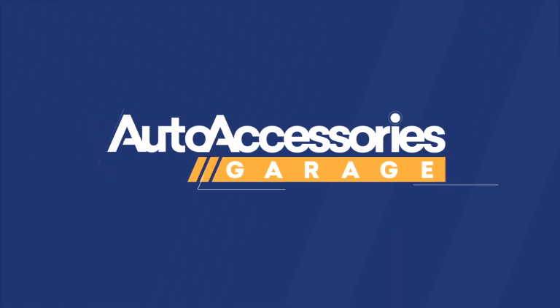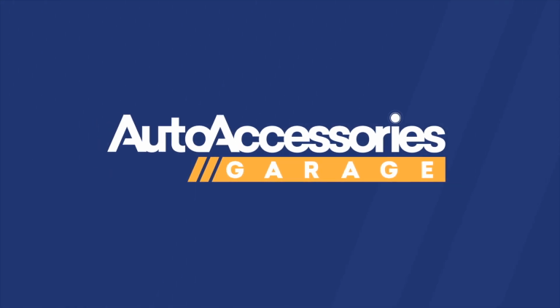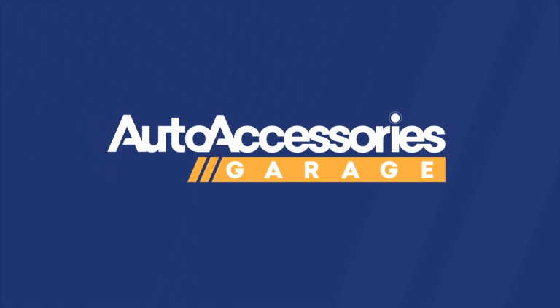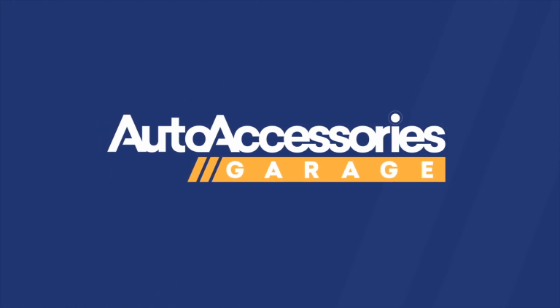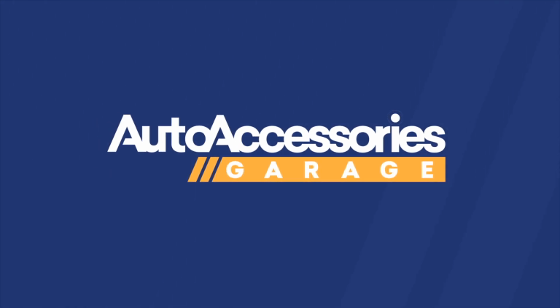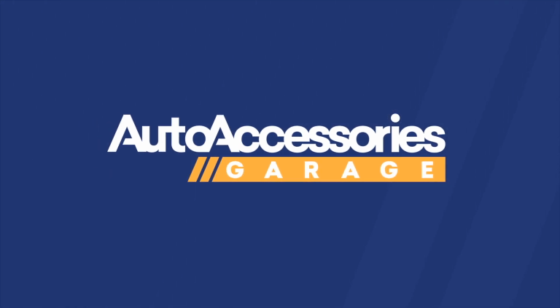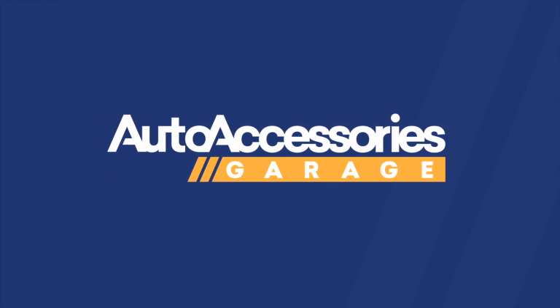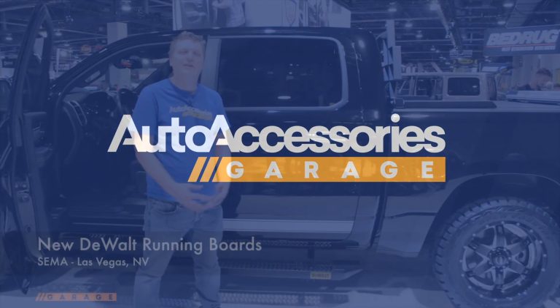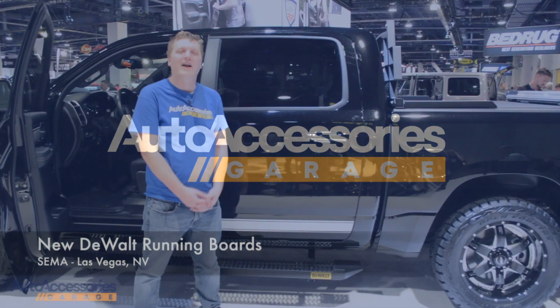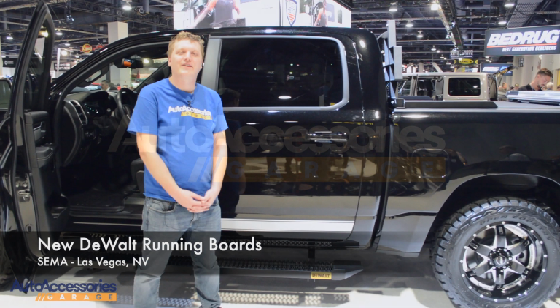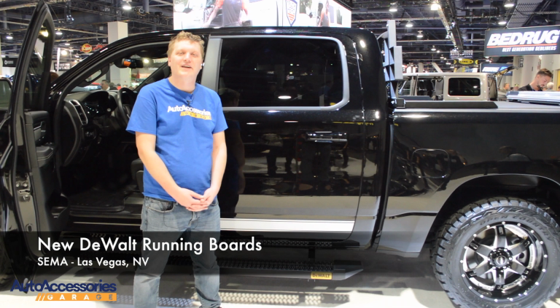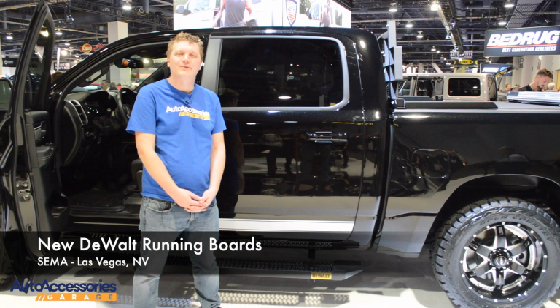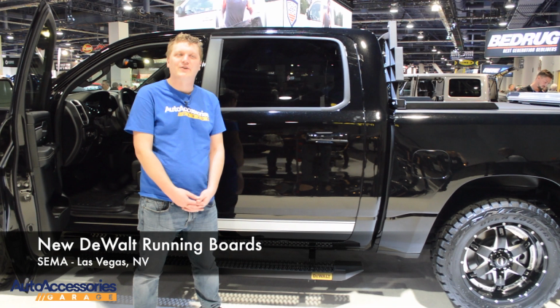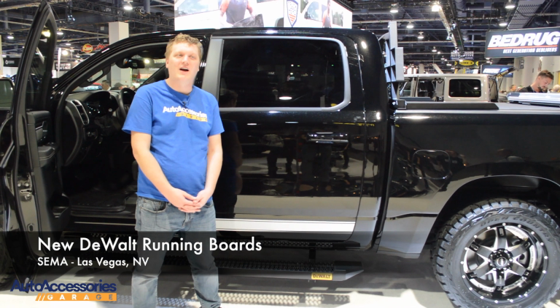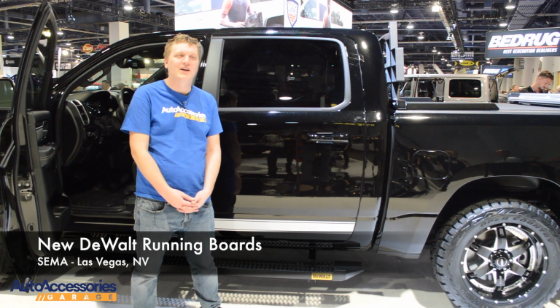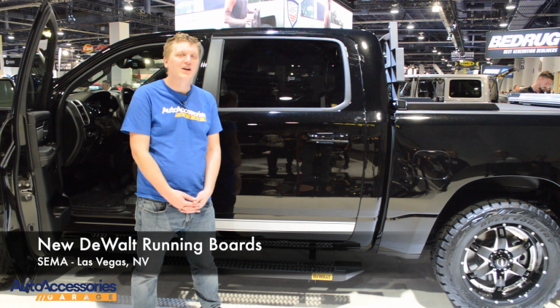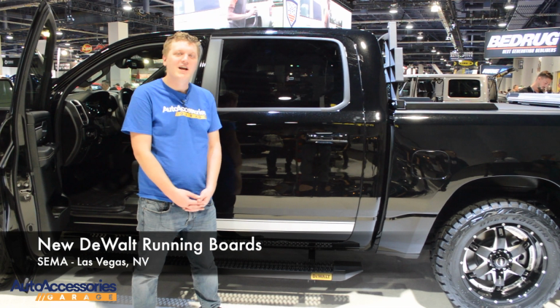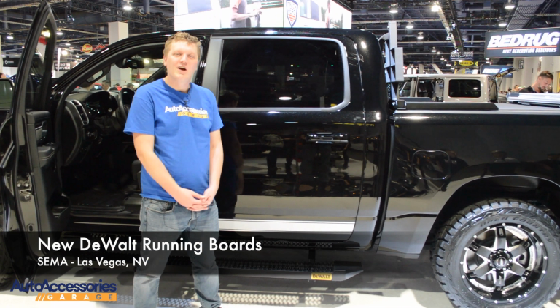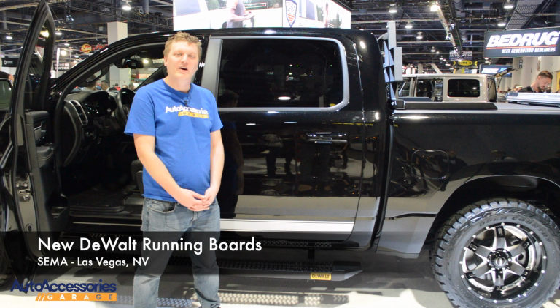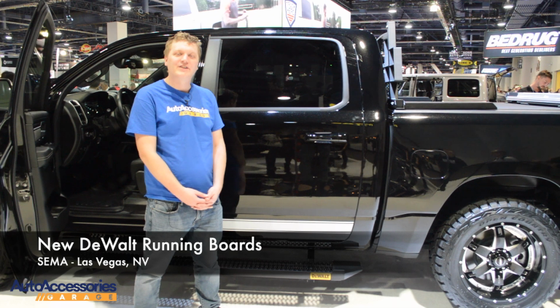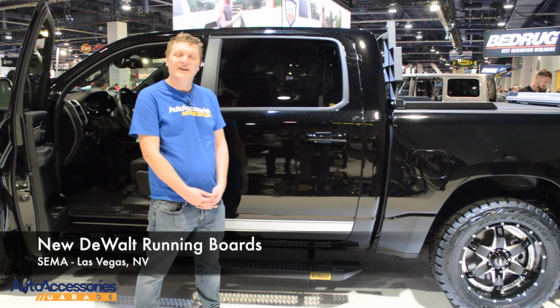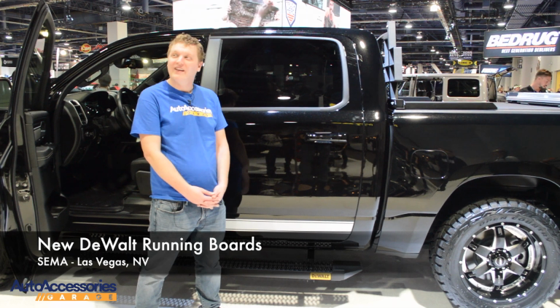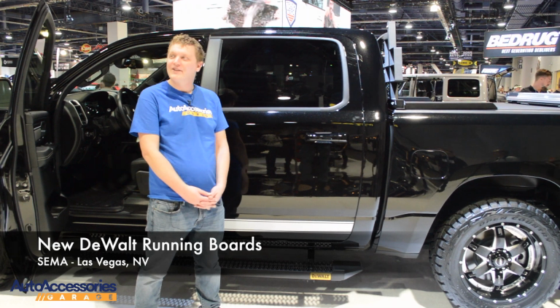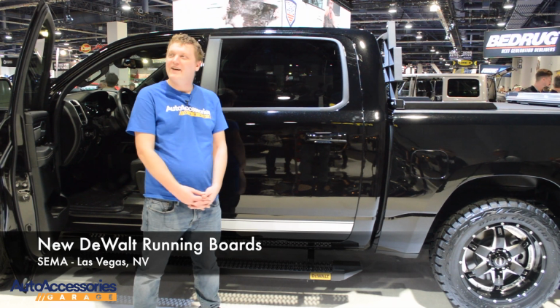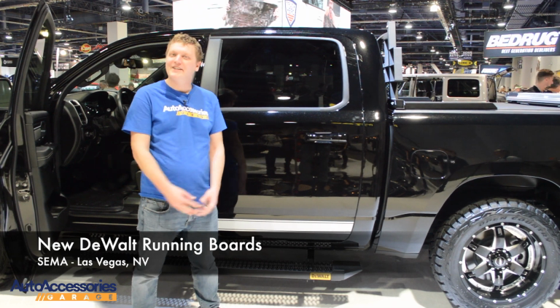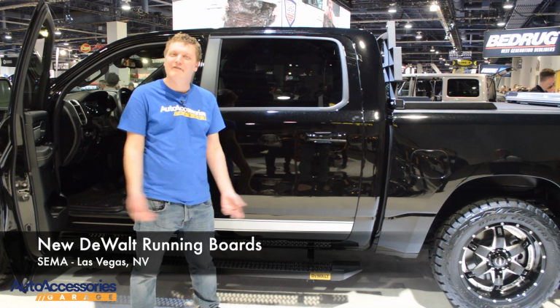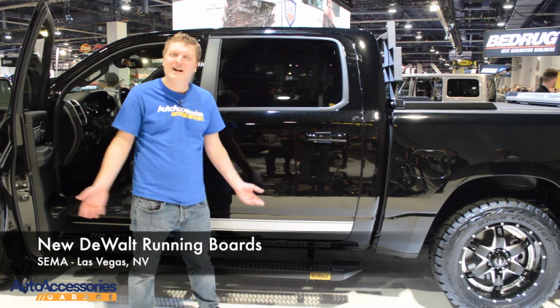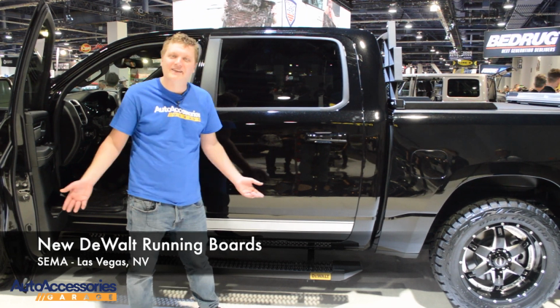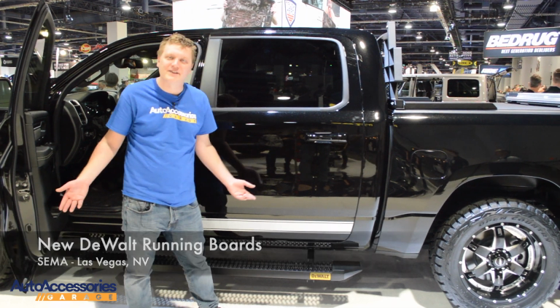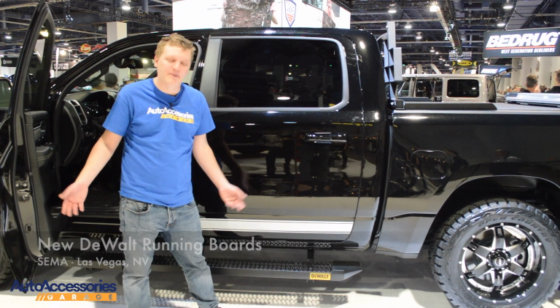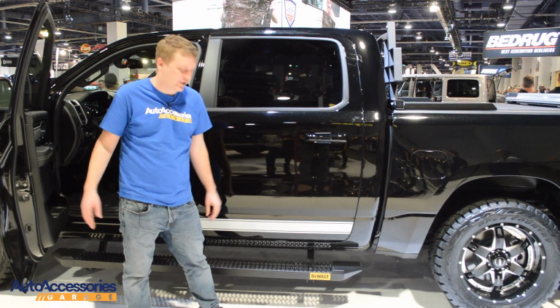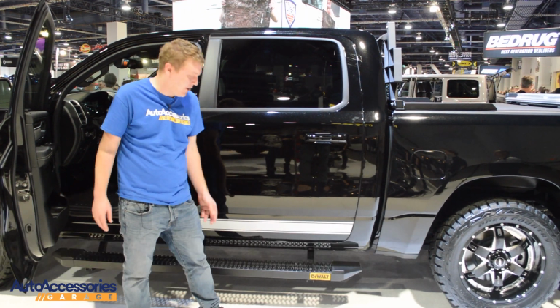Hey, this is Jake with Auto Accessories Garage. We're in sunny Las Vegas, Nevada at the SEMA show.